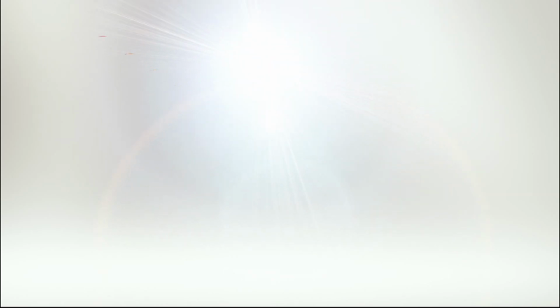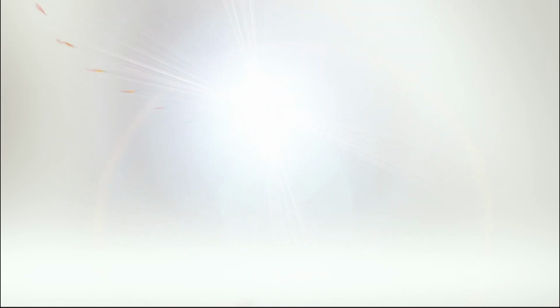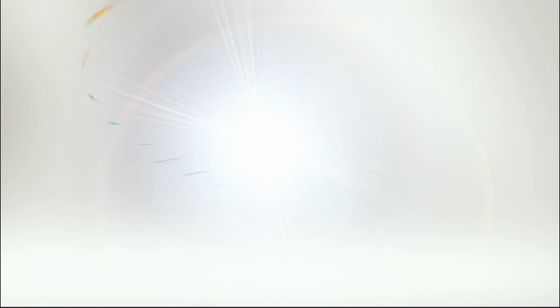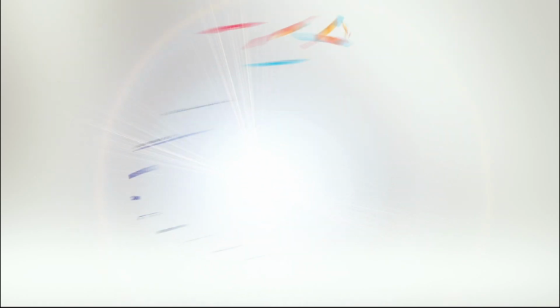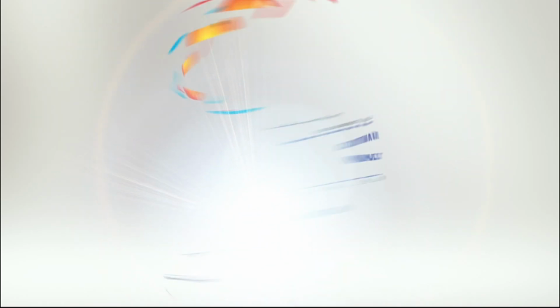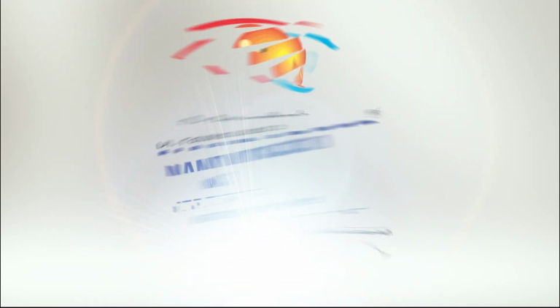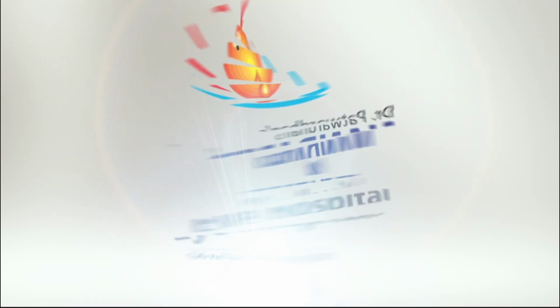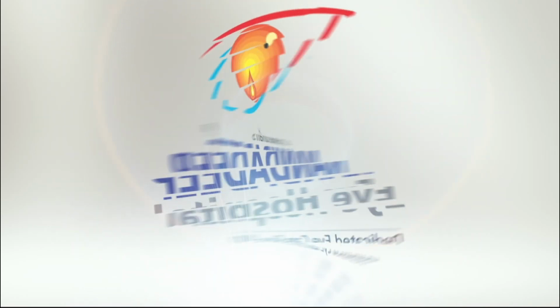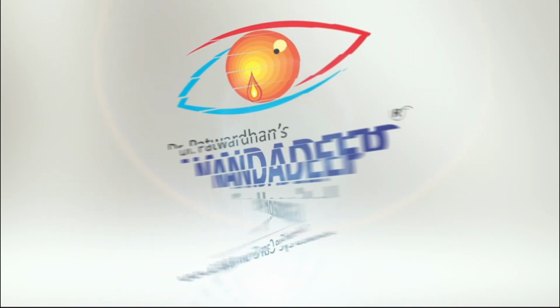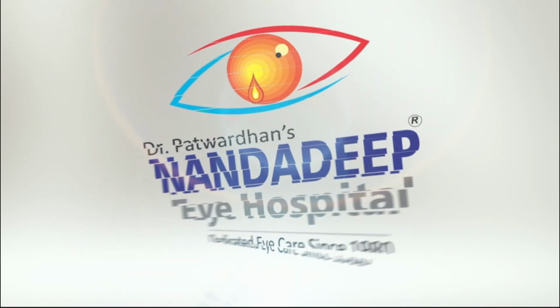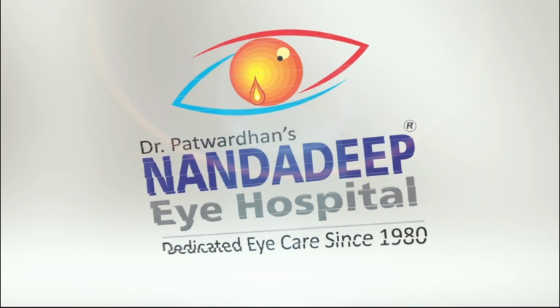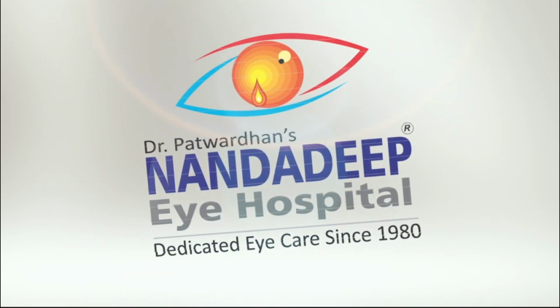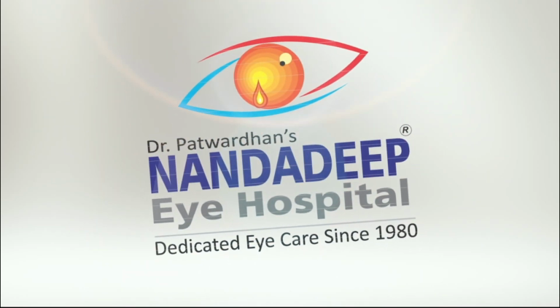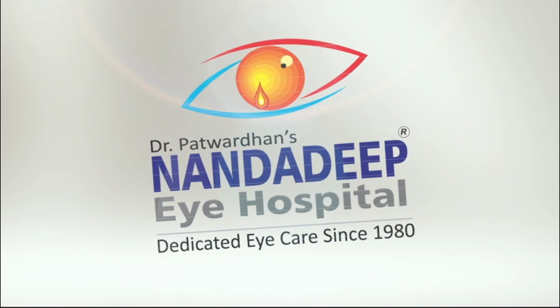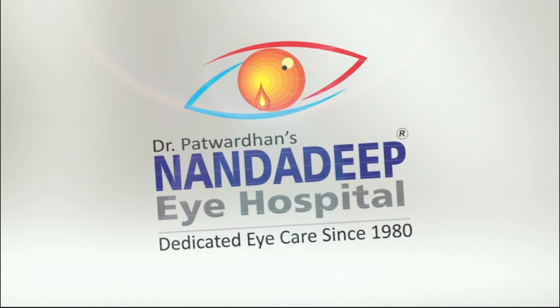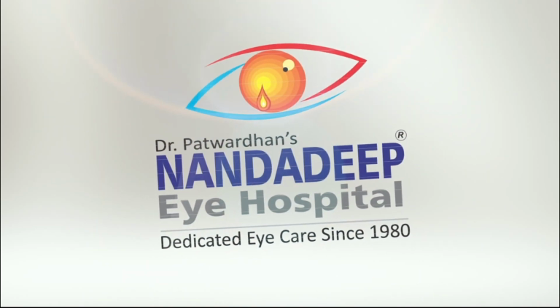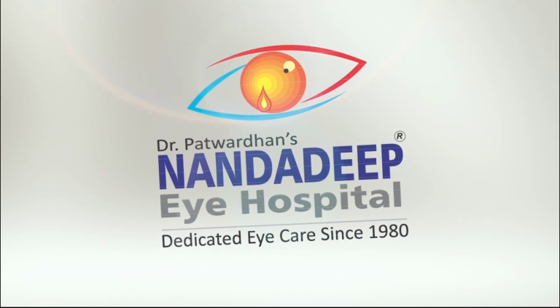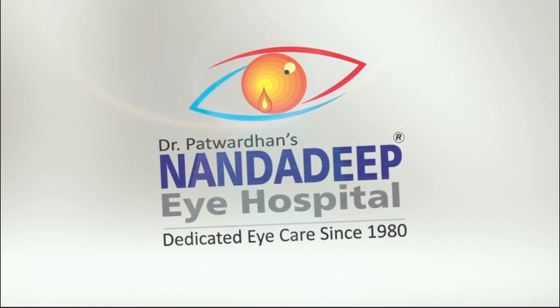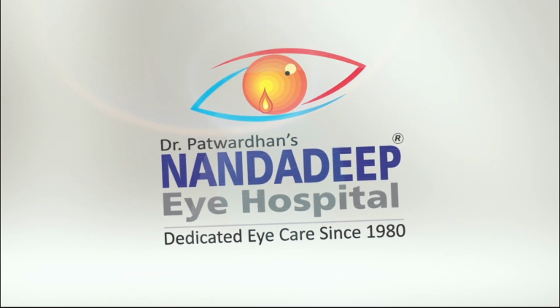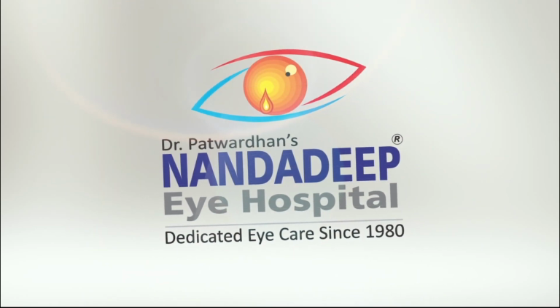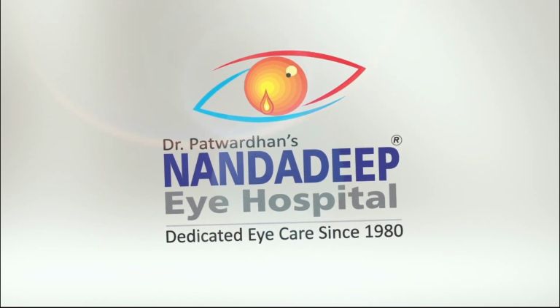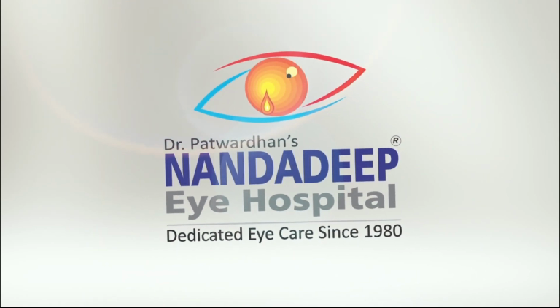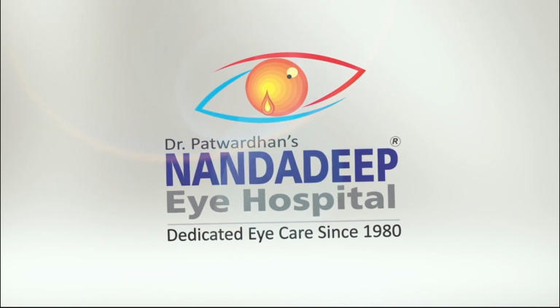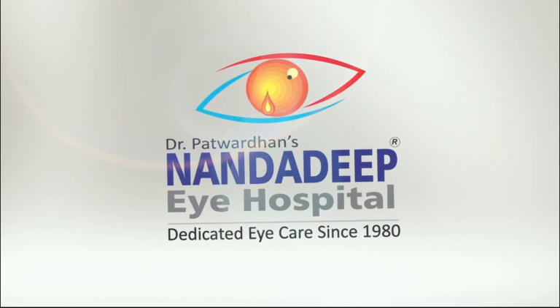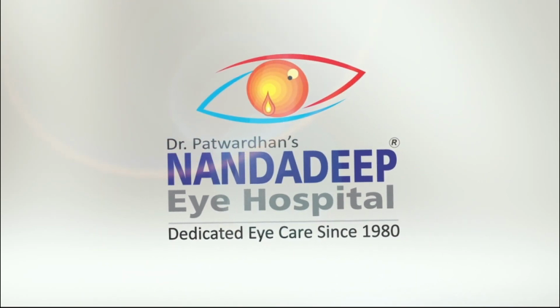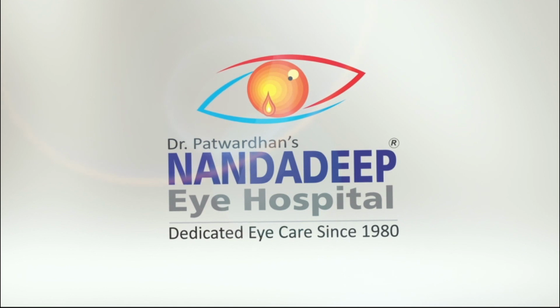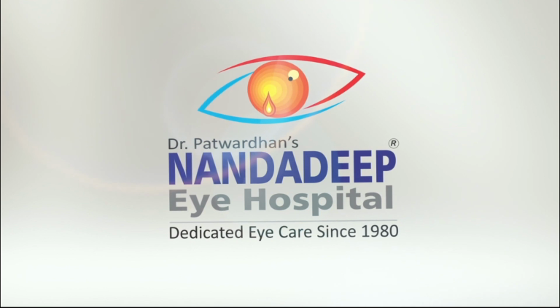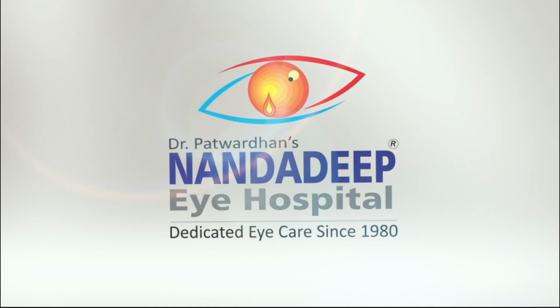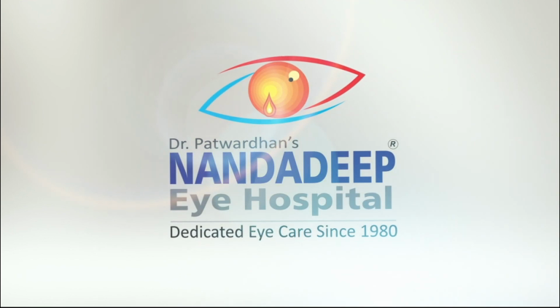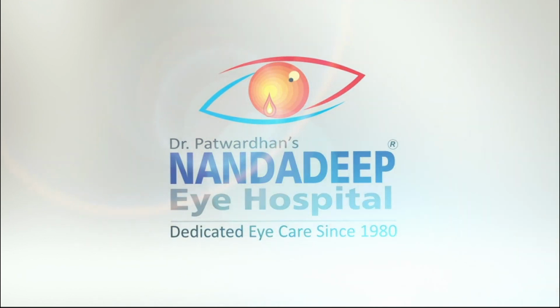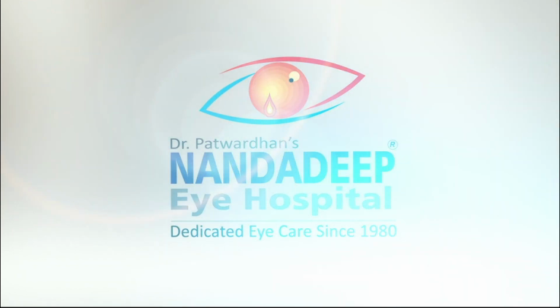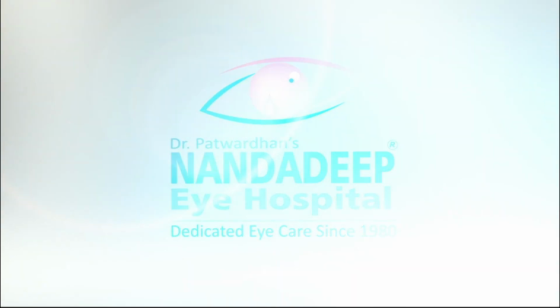Hello, this is Dr. Saurabh Patwardhan from Nandadeep Eye Hospital, Sangli, India and FECO Training Center.